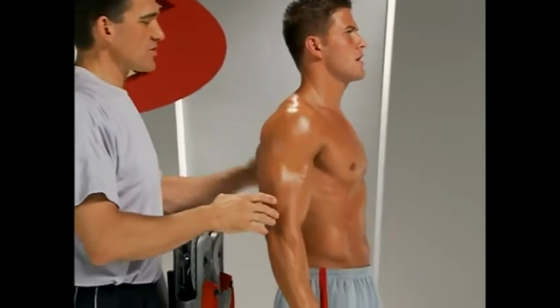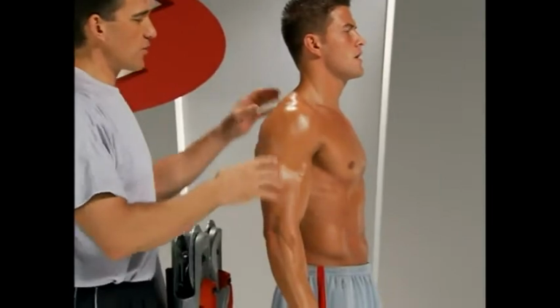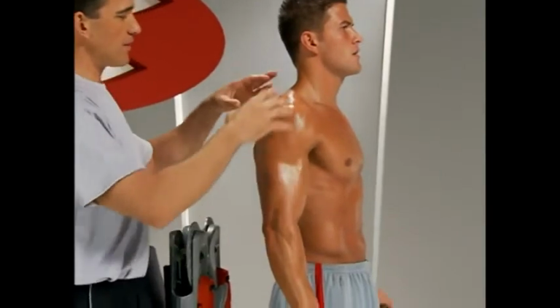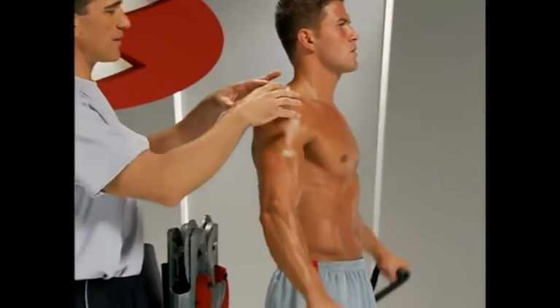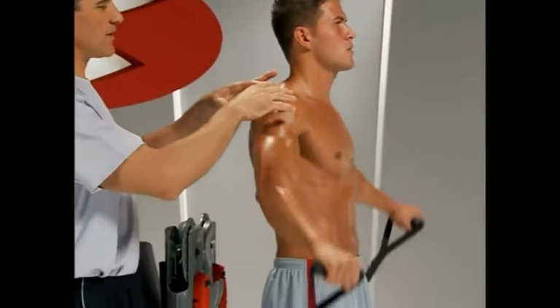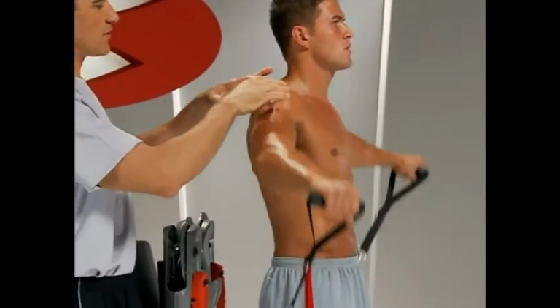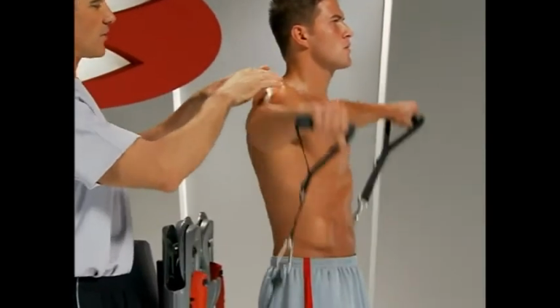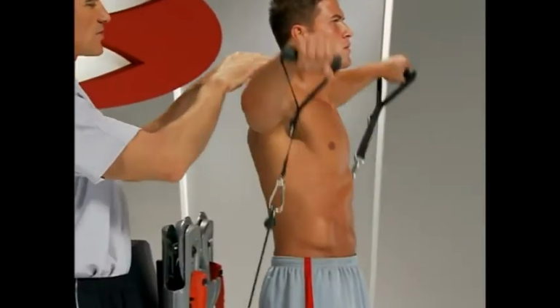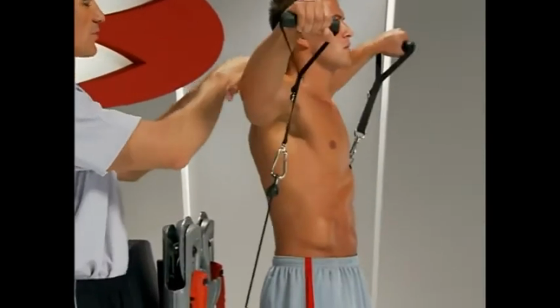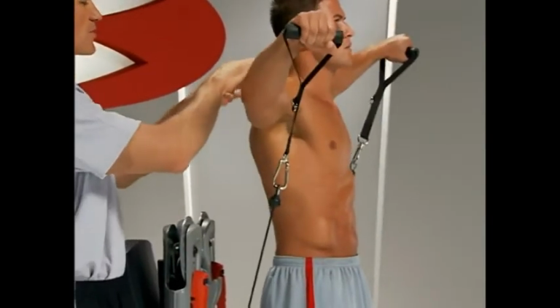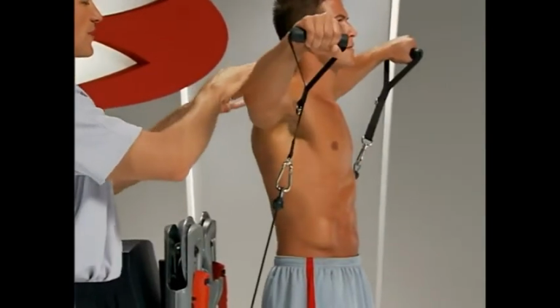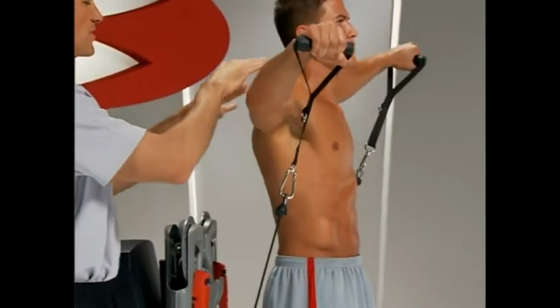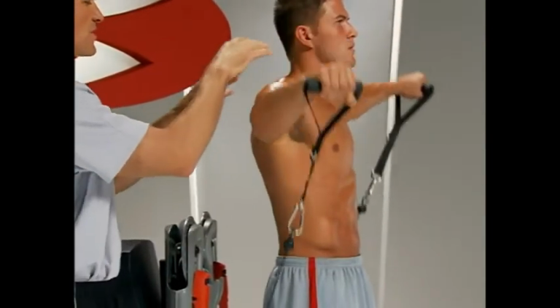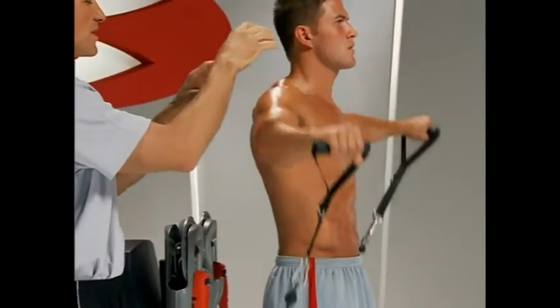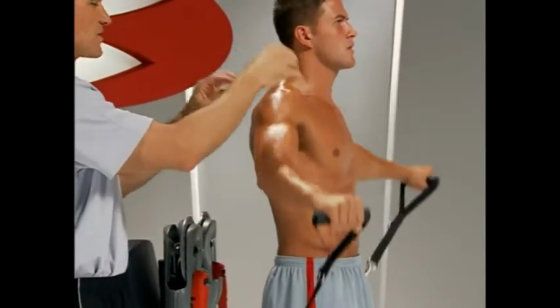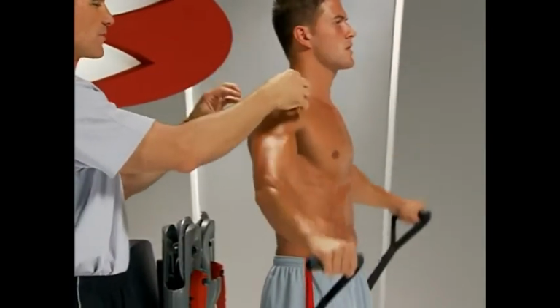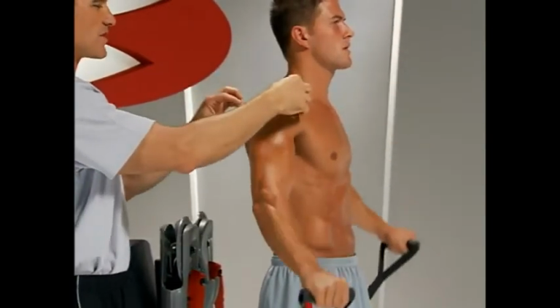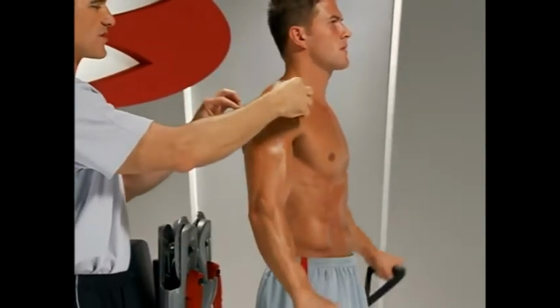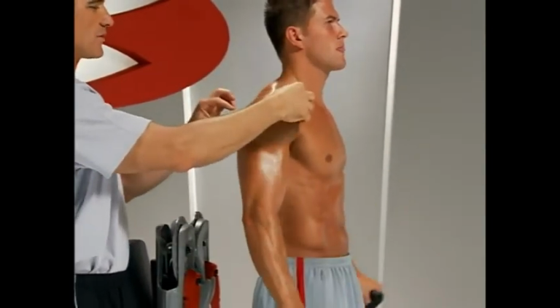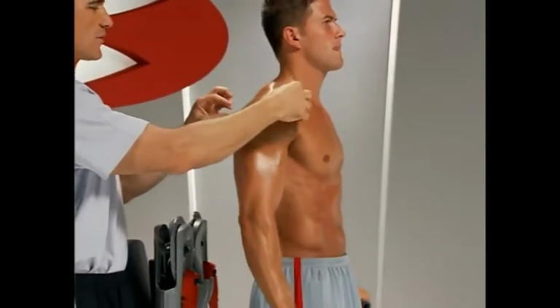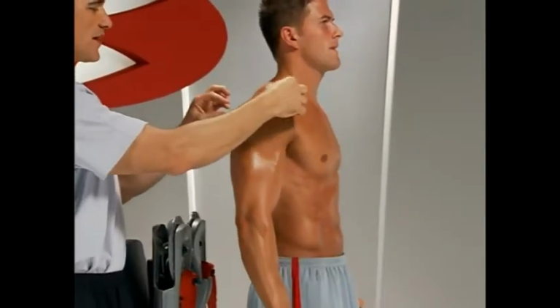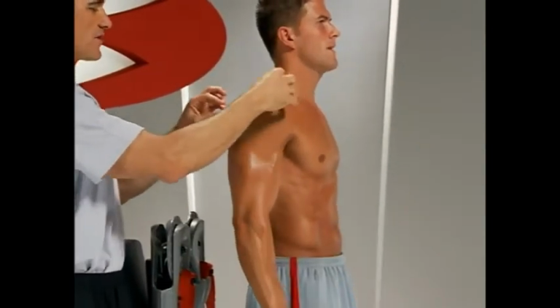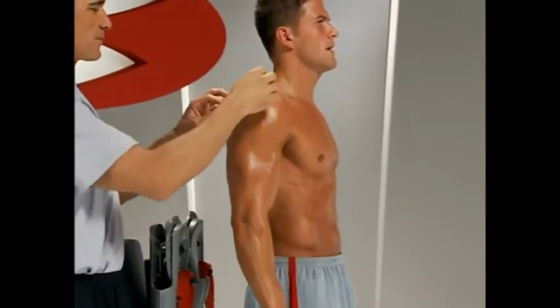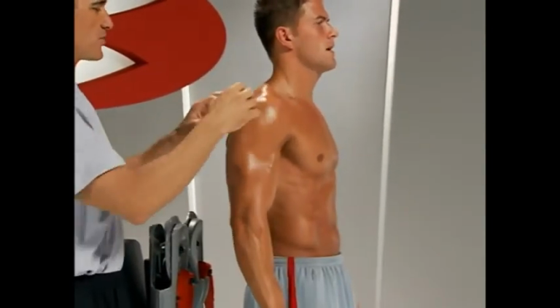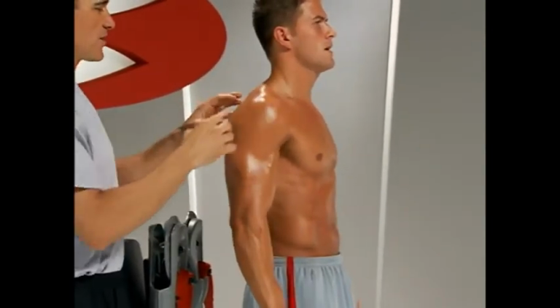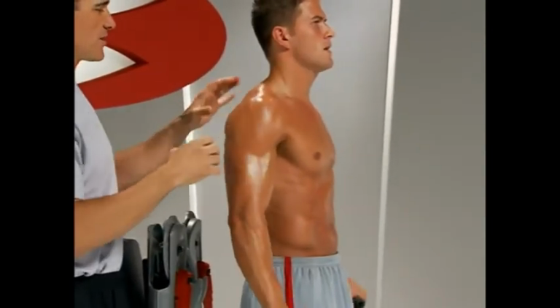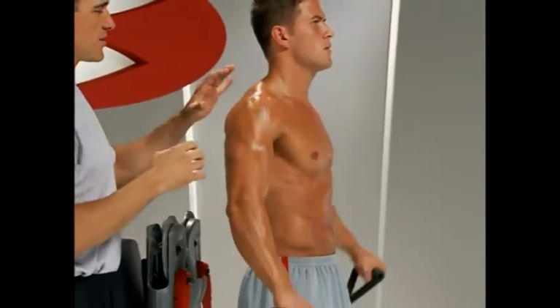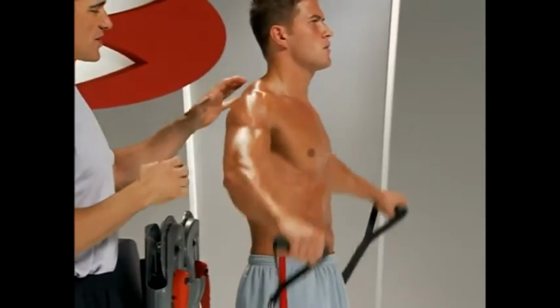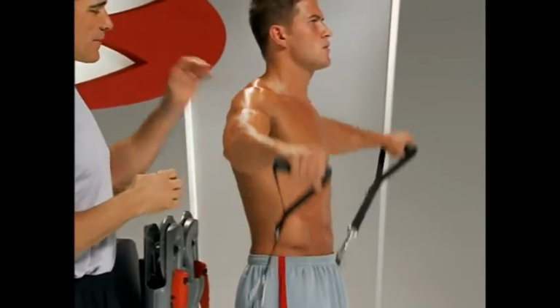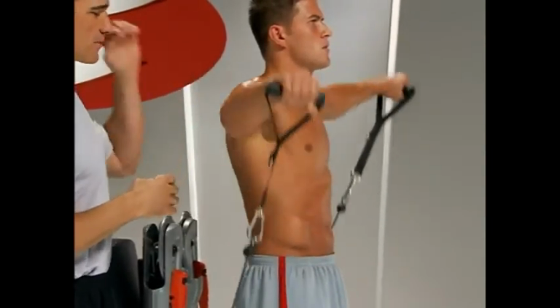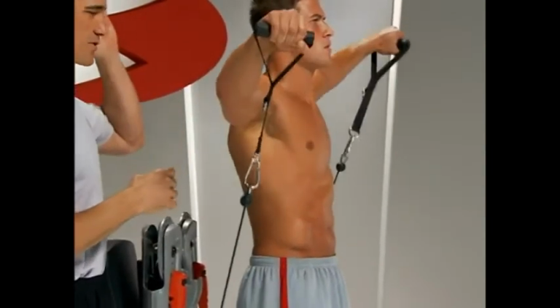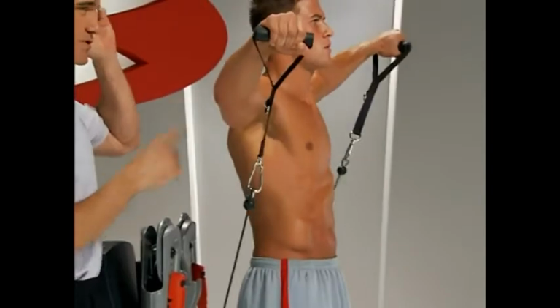So you're working the middle deltoids, supraspinatus, some of the rest of the deltoid — anterior and posterior — and the scapular muscles.